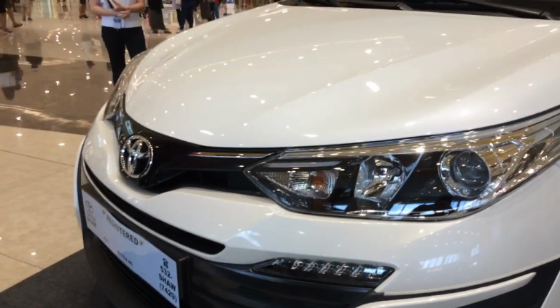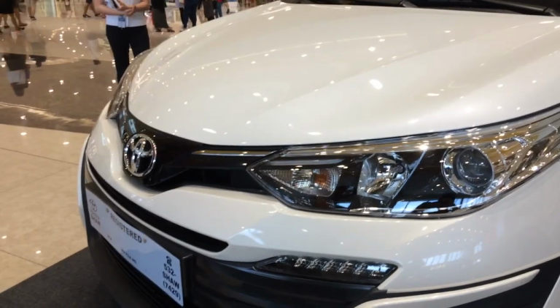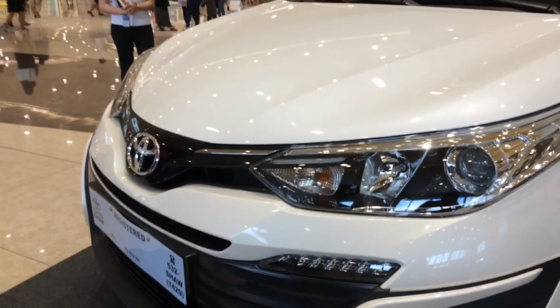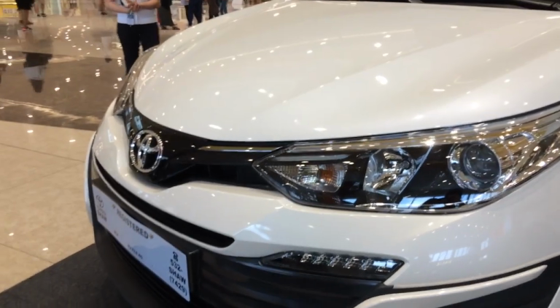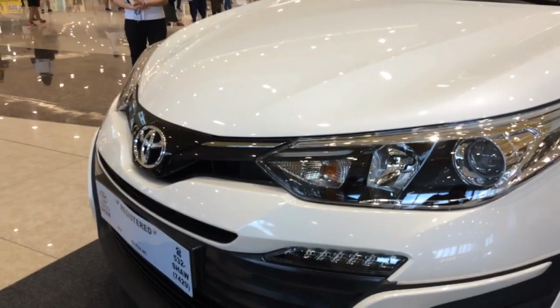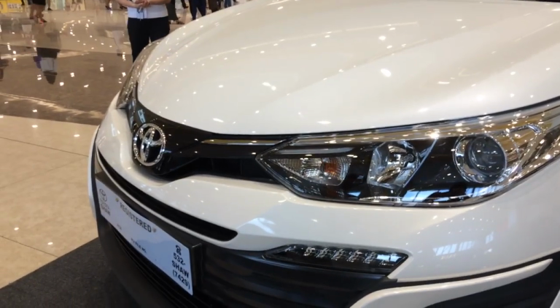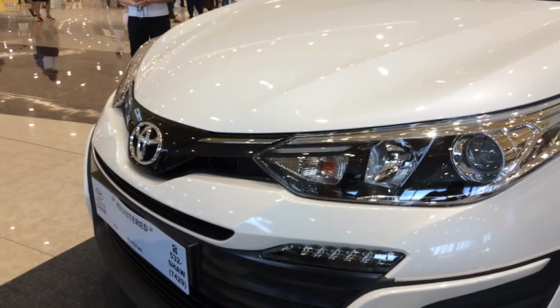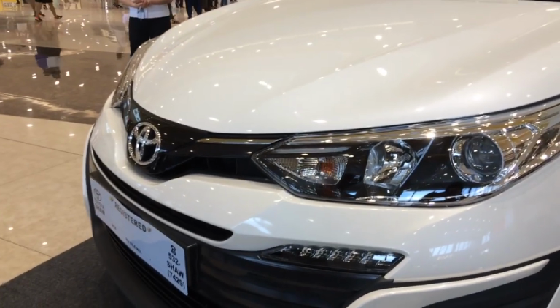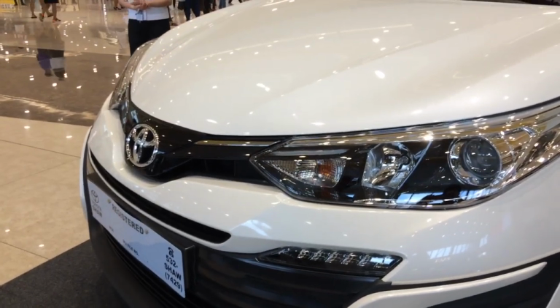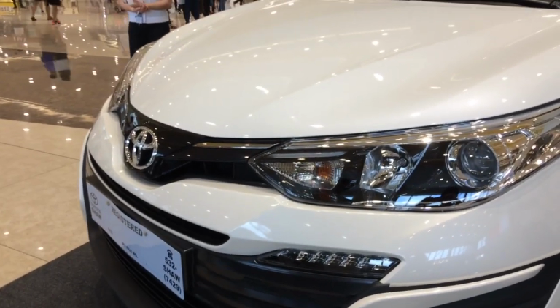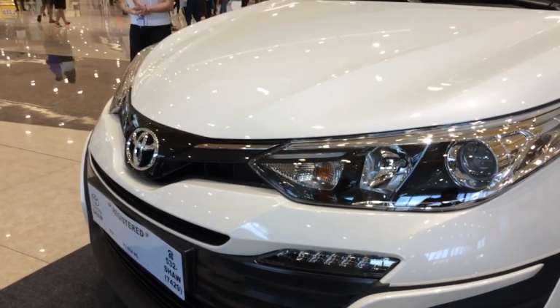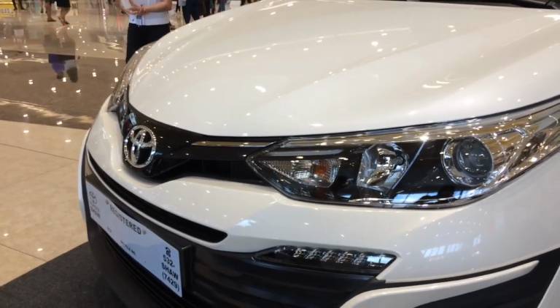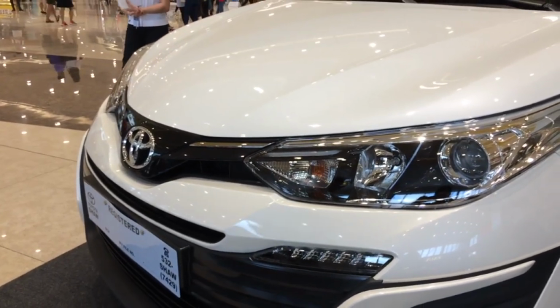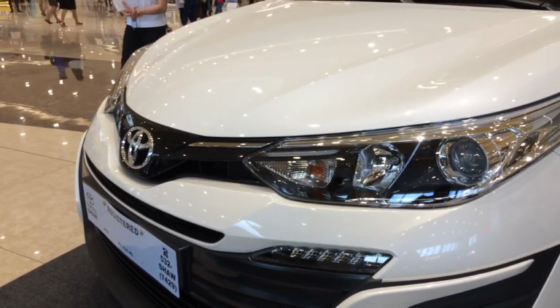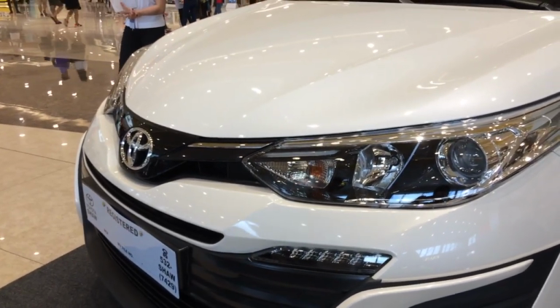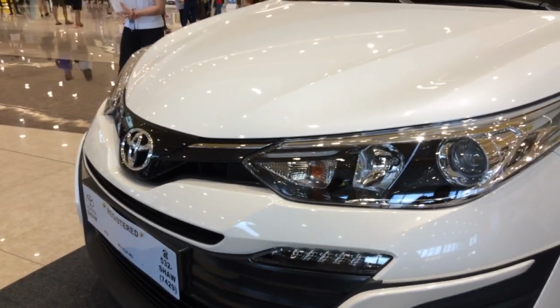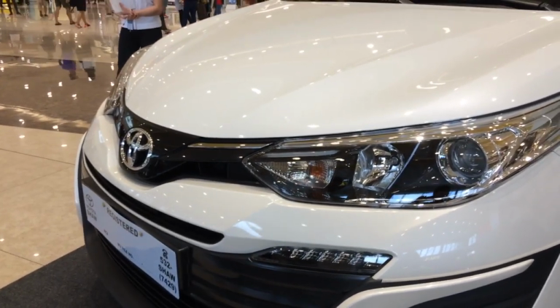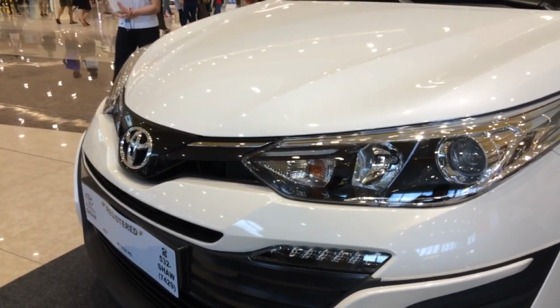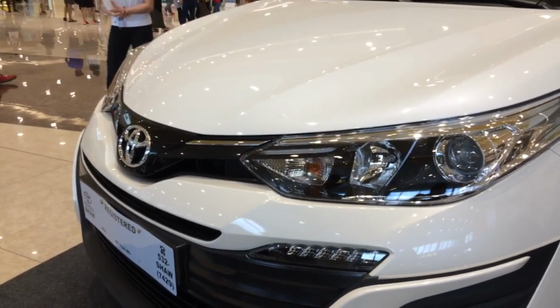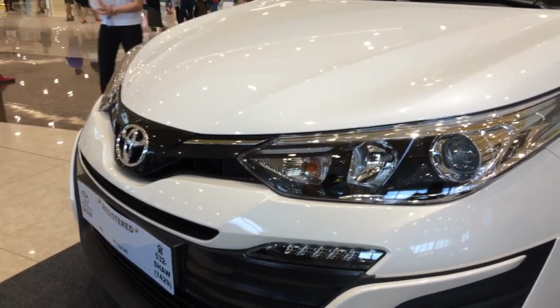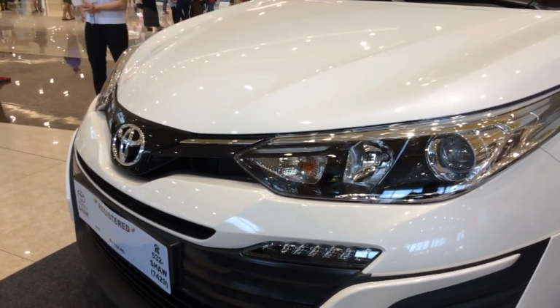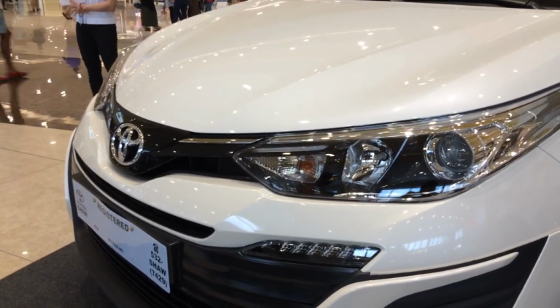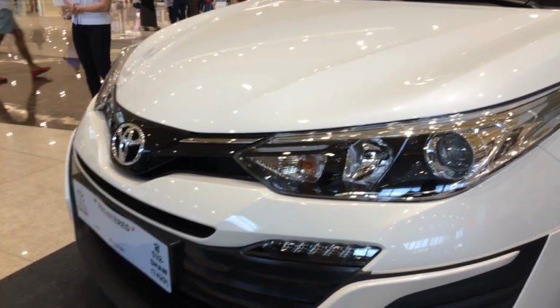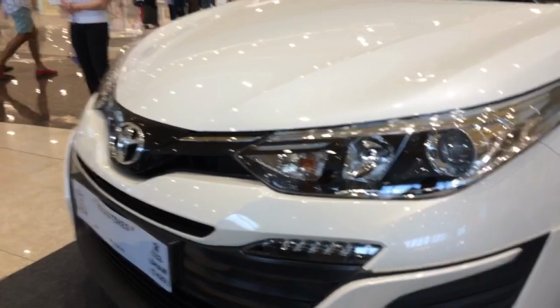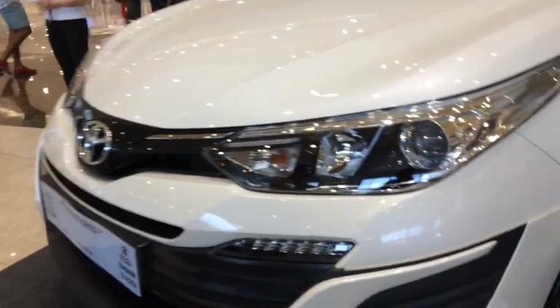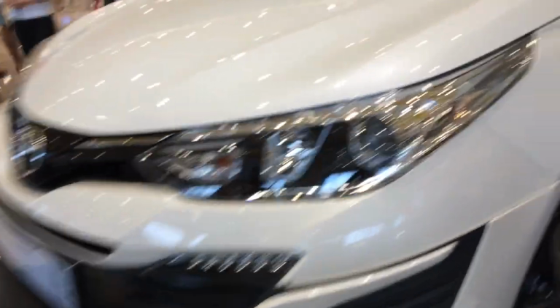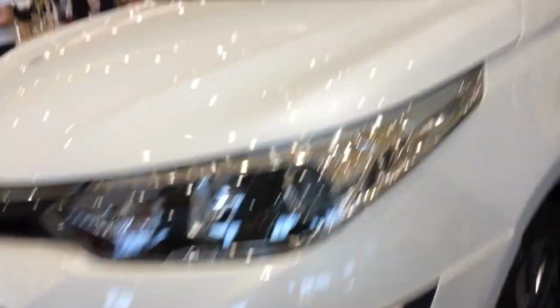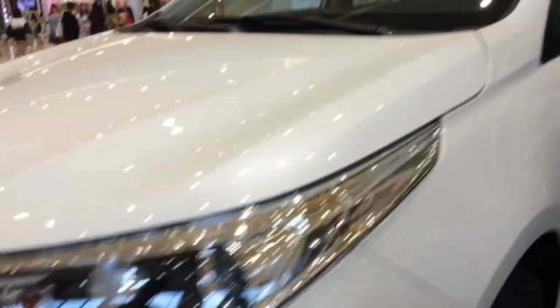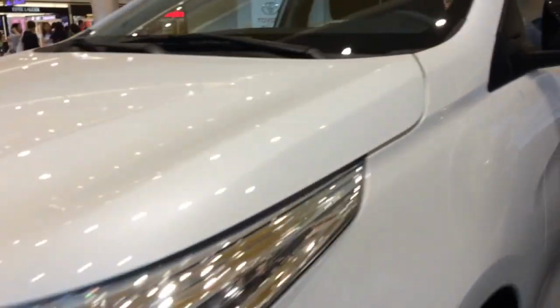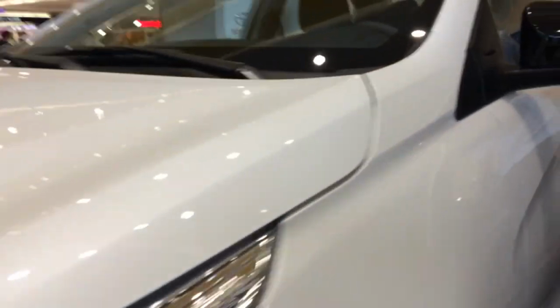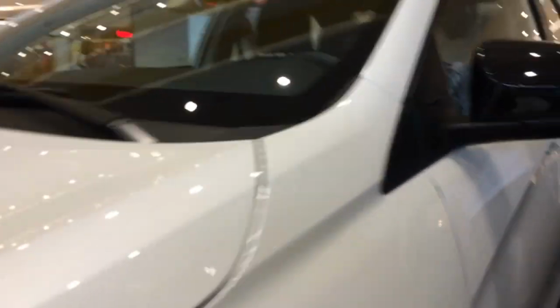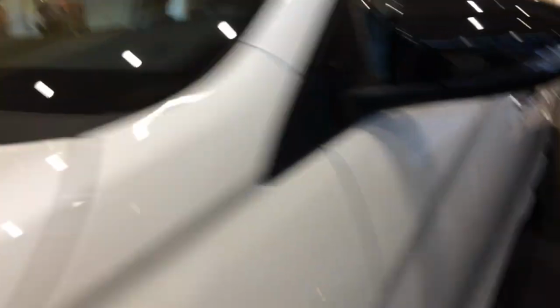Sup you troopers, we're having a look at the 2018 Toyota Vios G, right there.